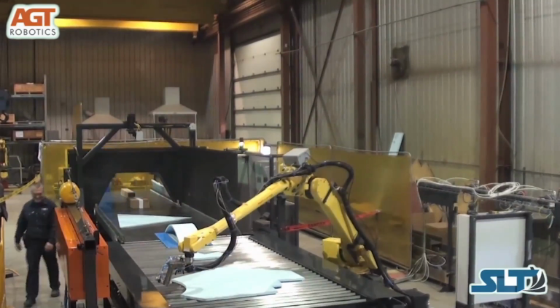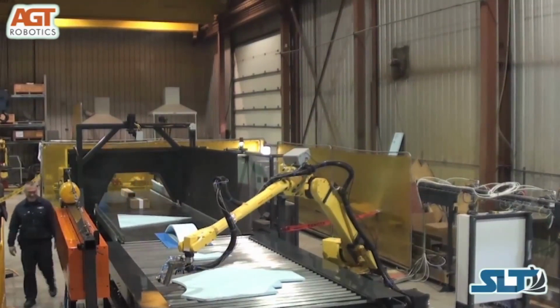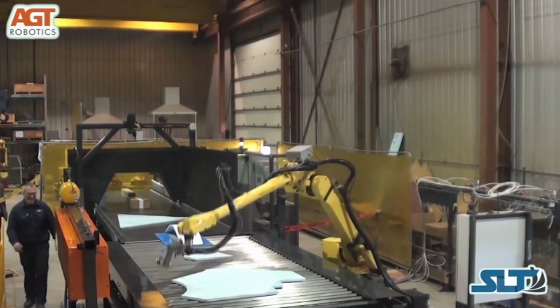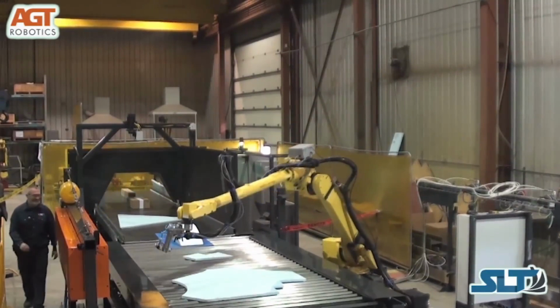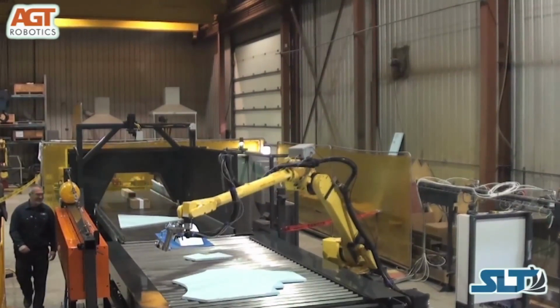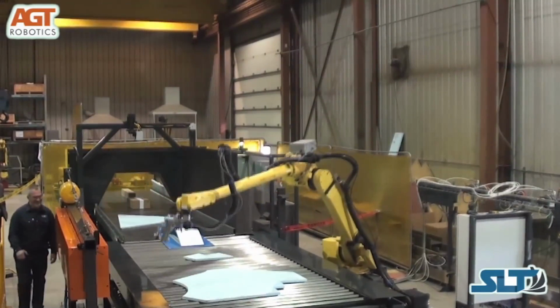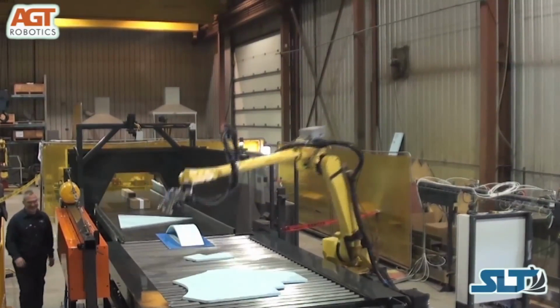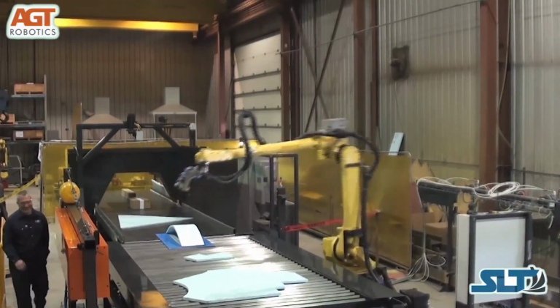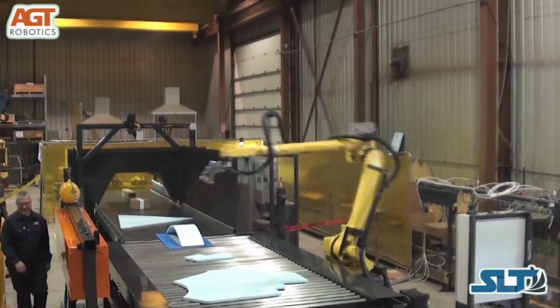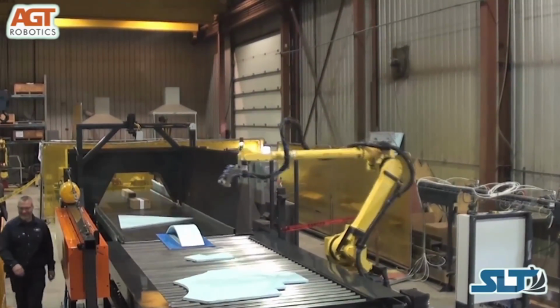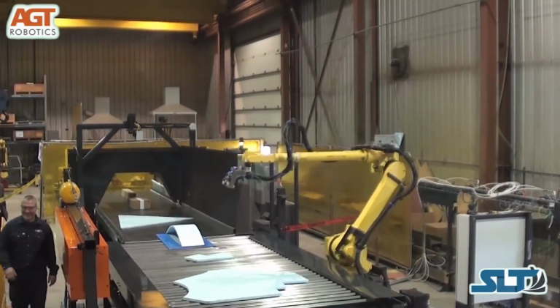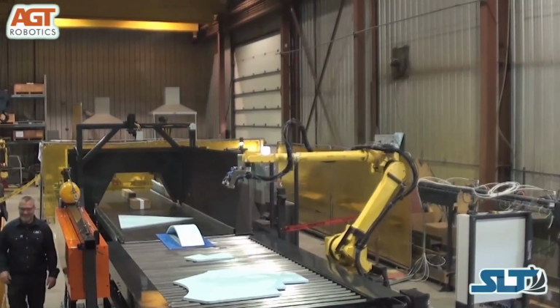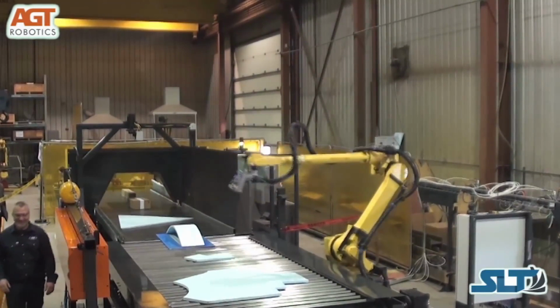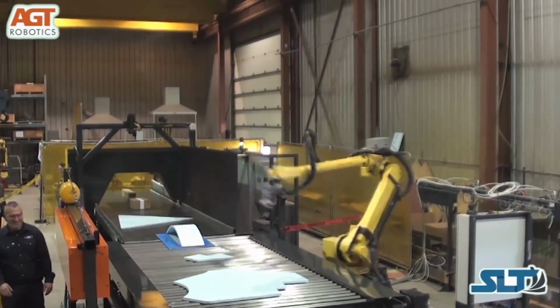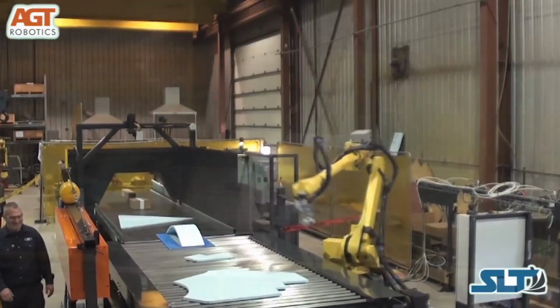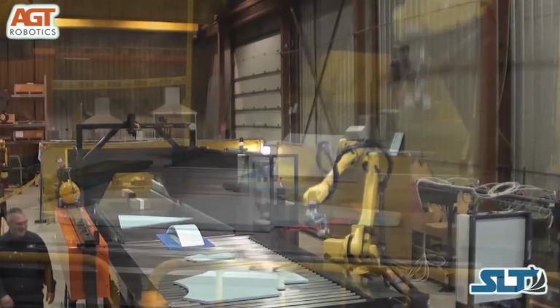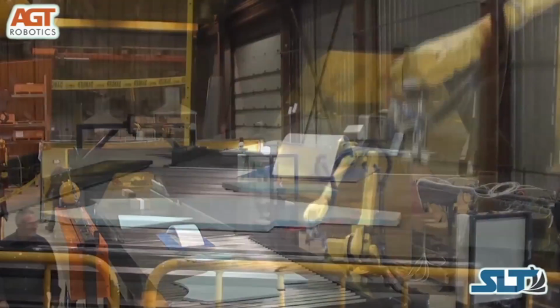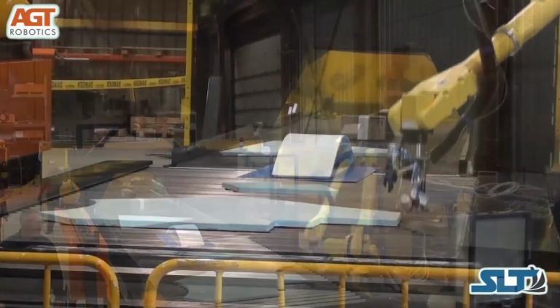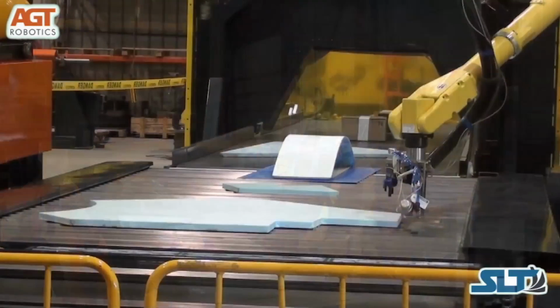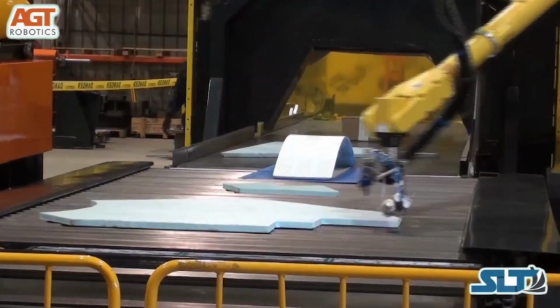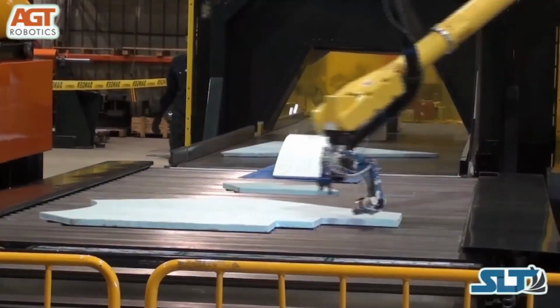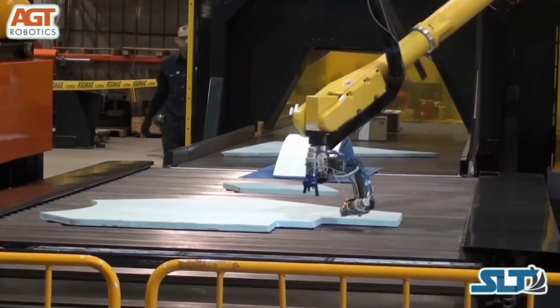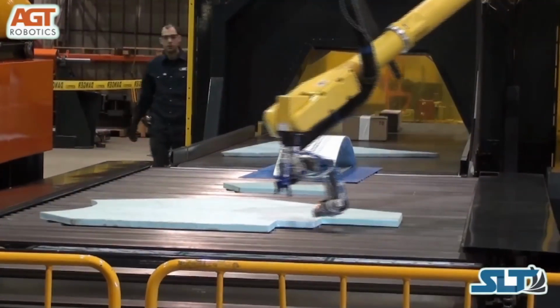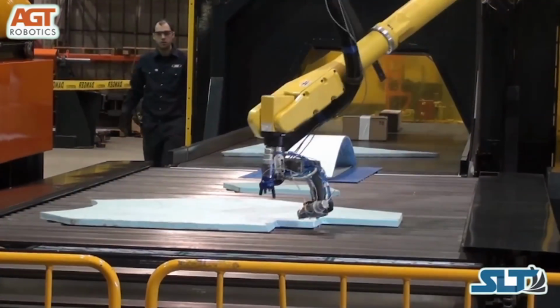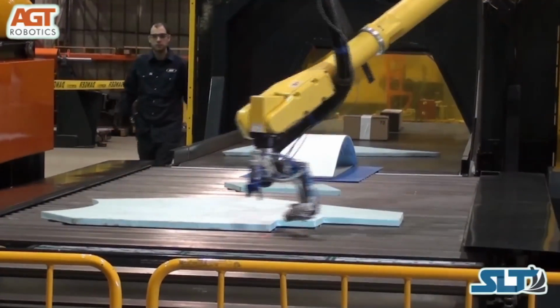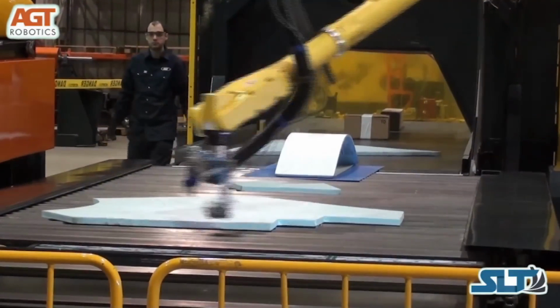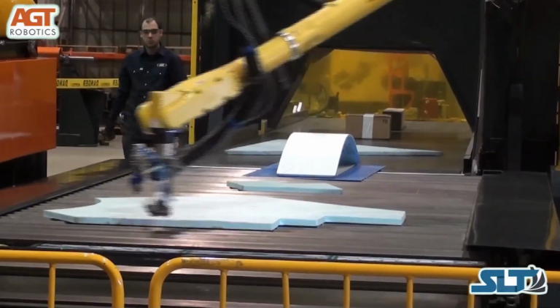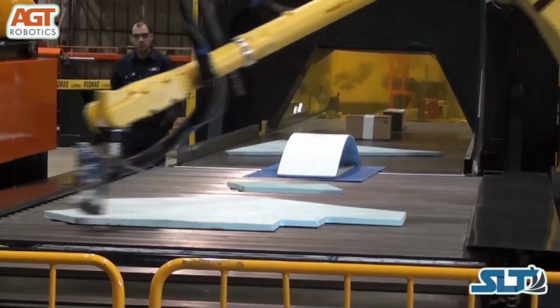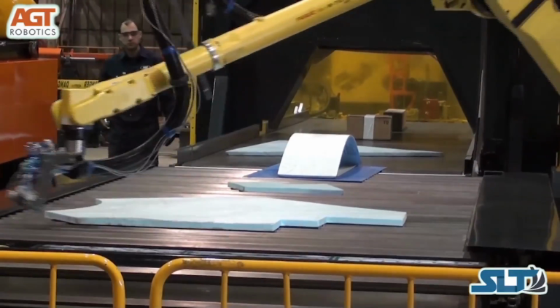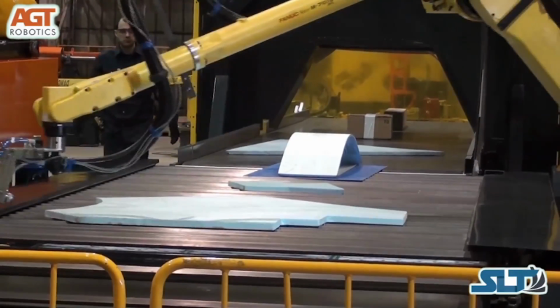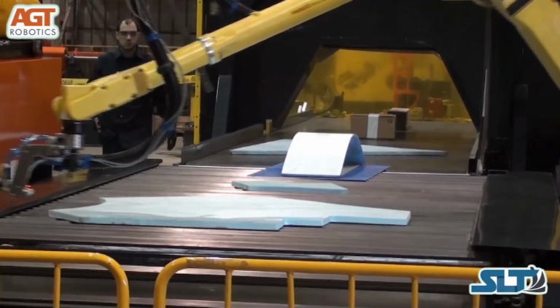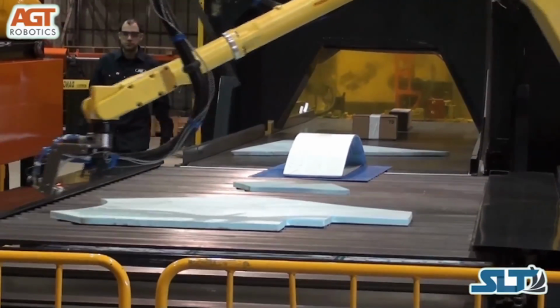The robot uses two painting guns — one gun for edges and the other for the main surface.